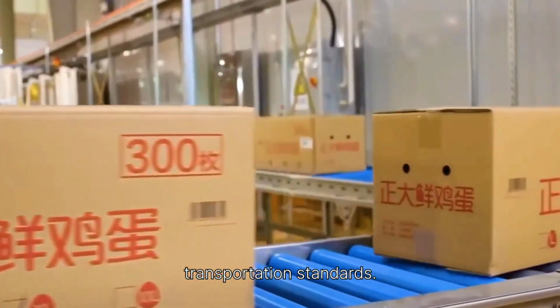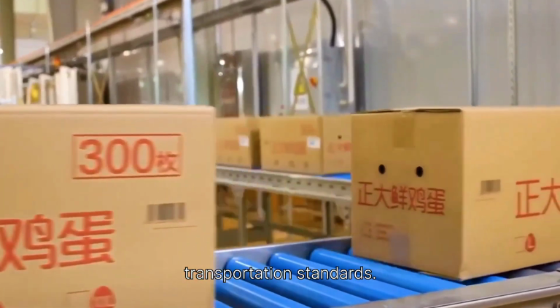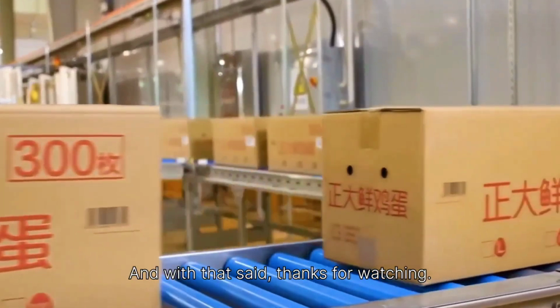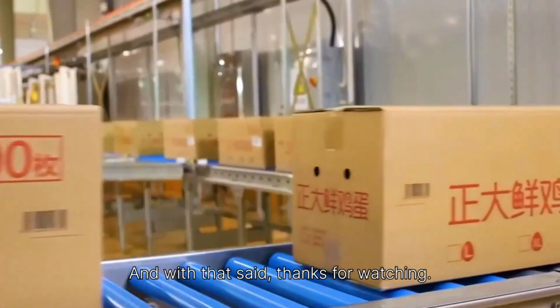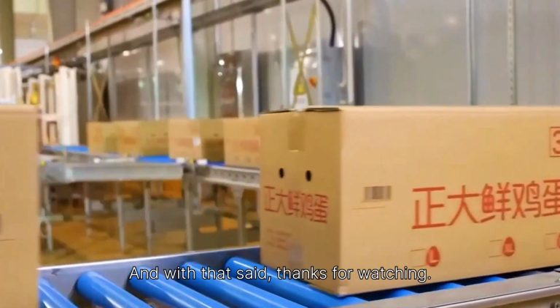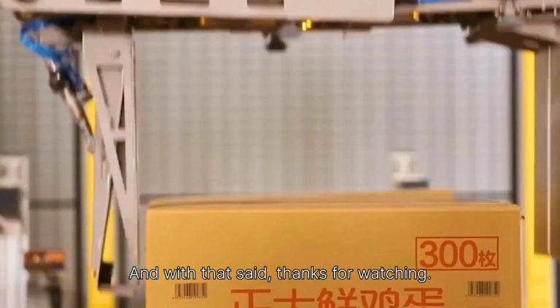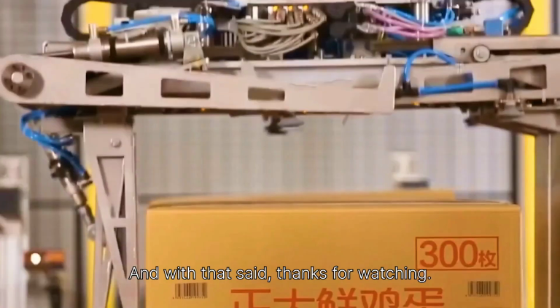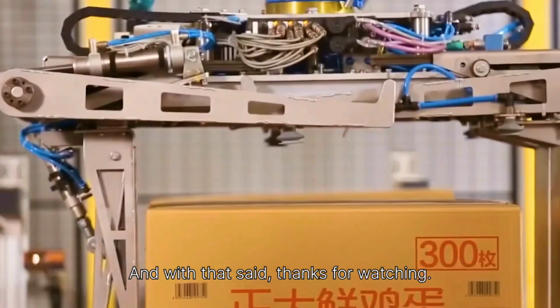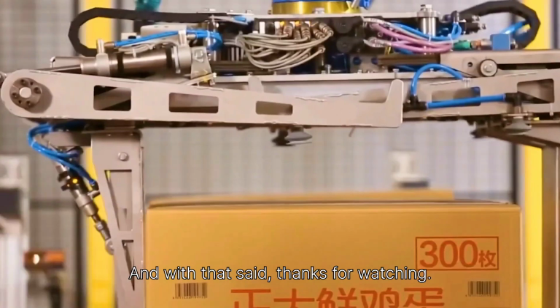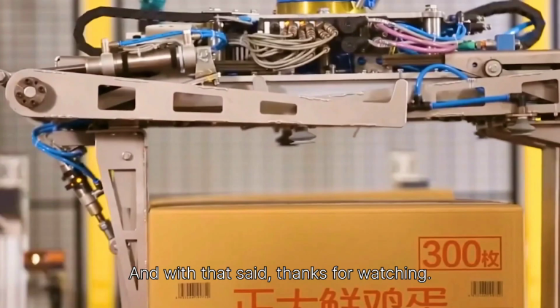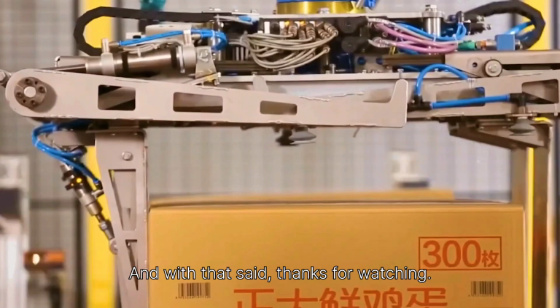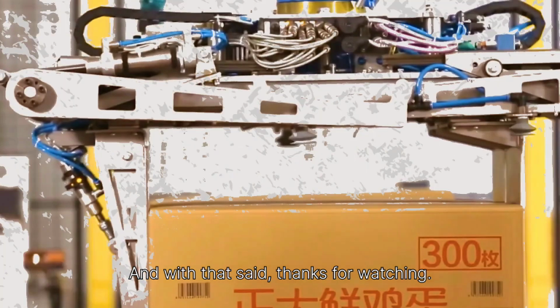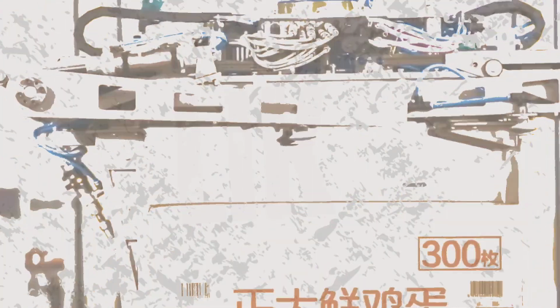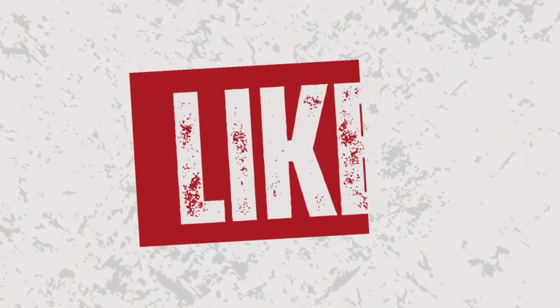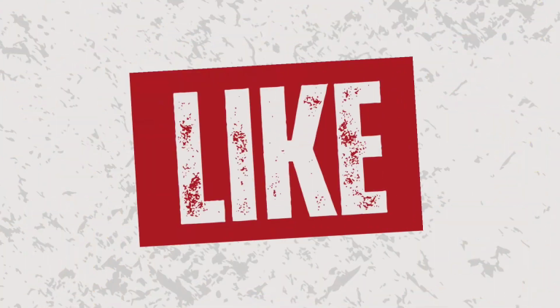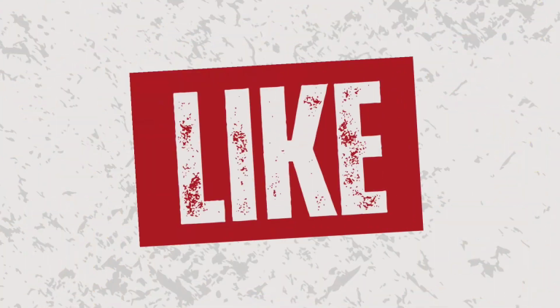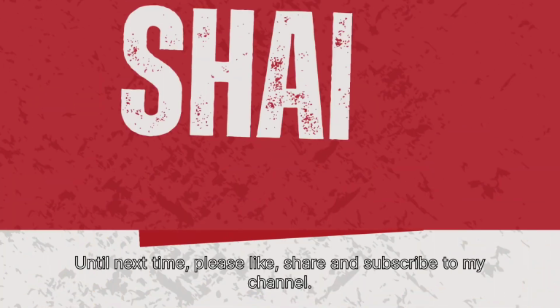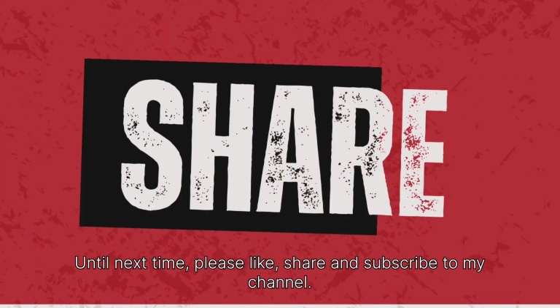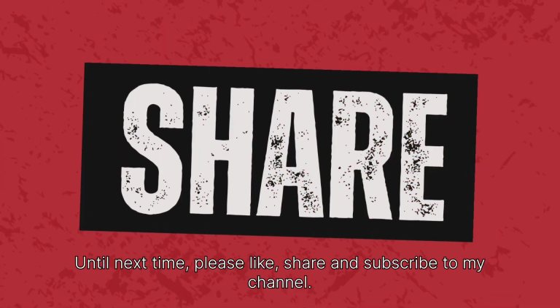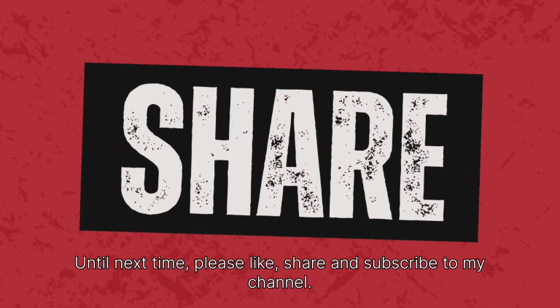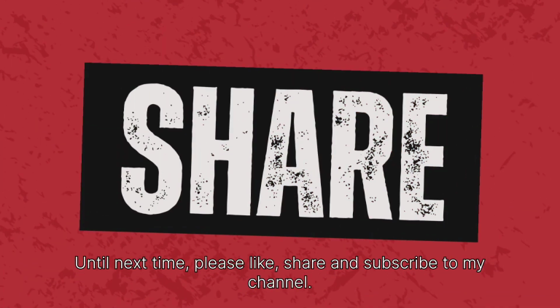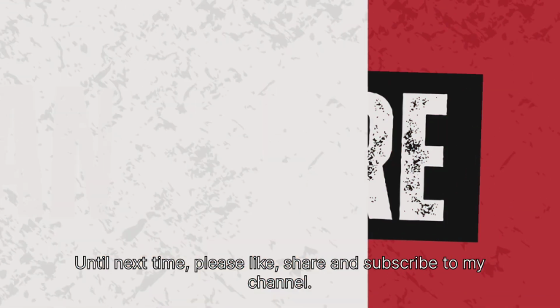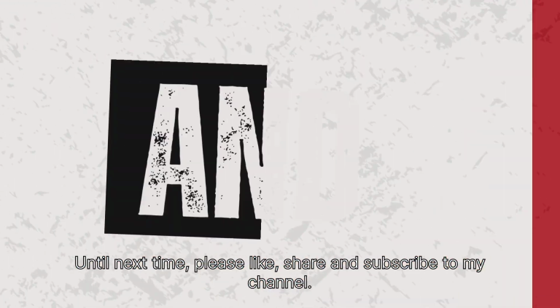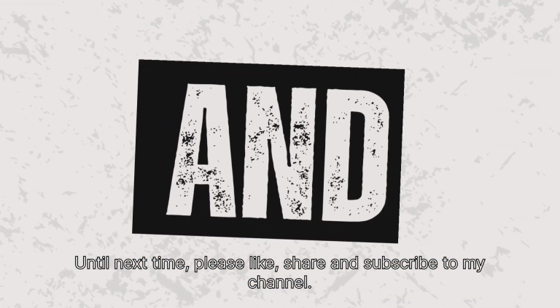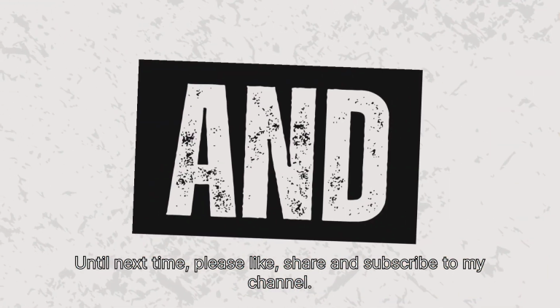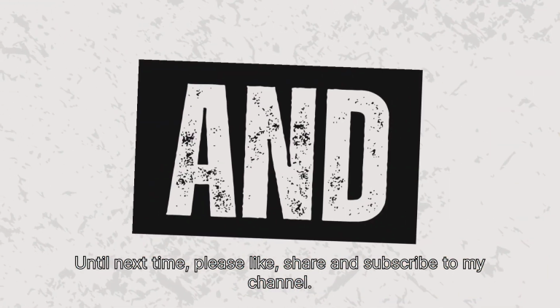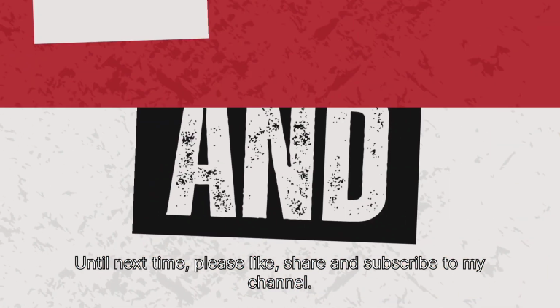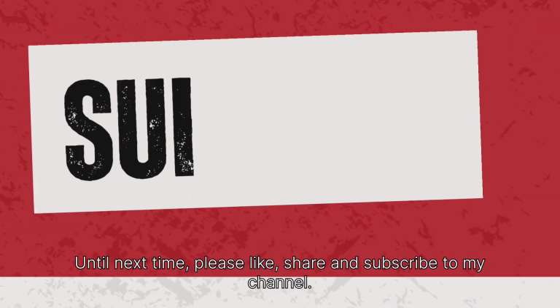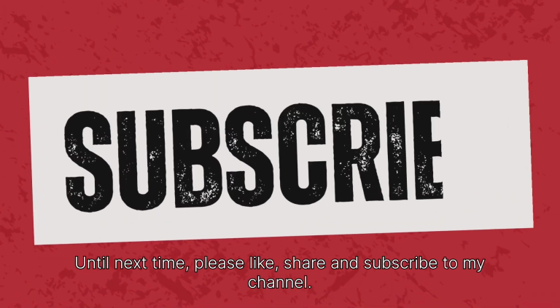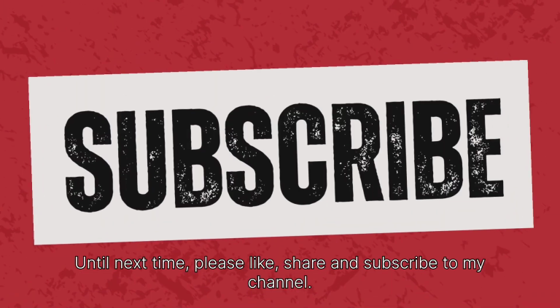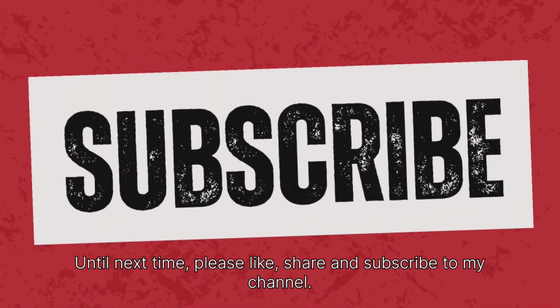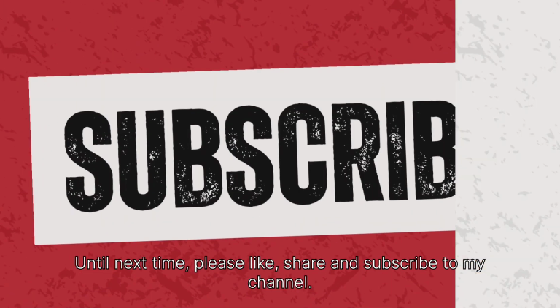And with that said, thanks for watching. Until next time, please like, share, and subscribe to my channel.